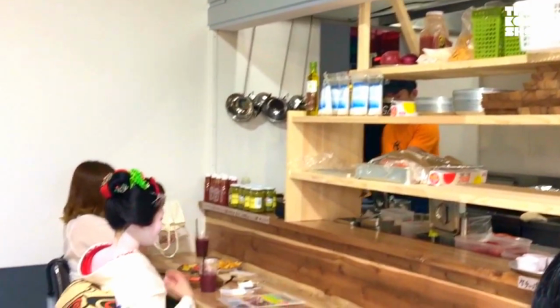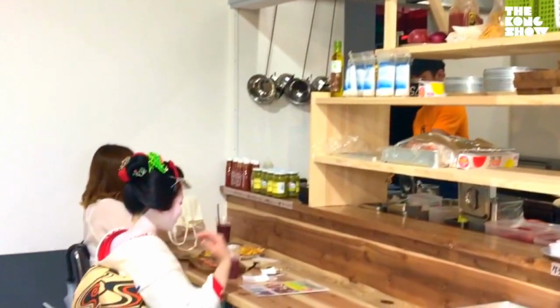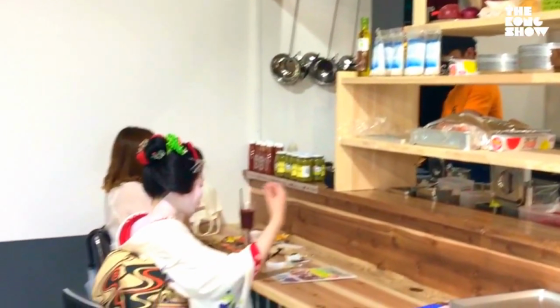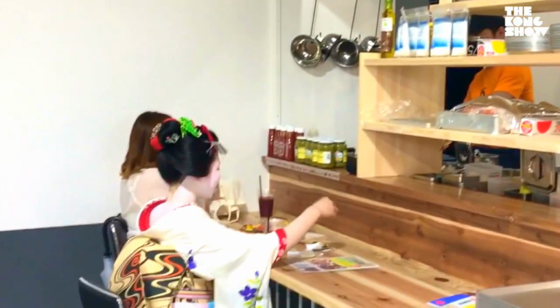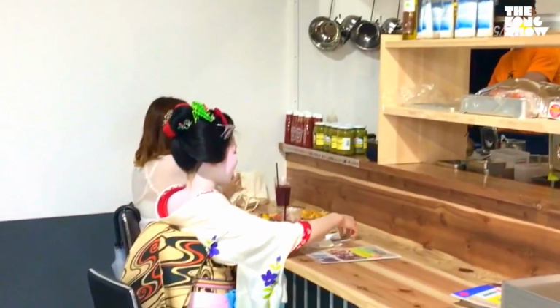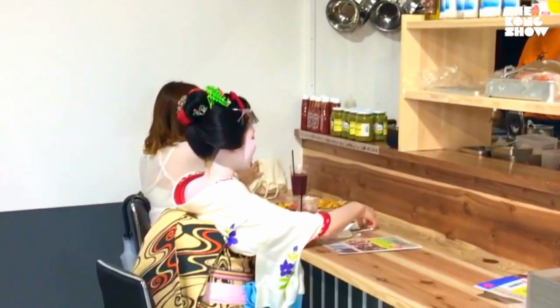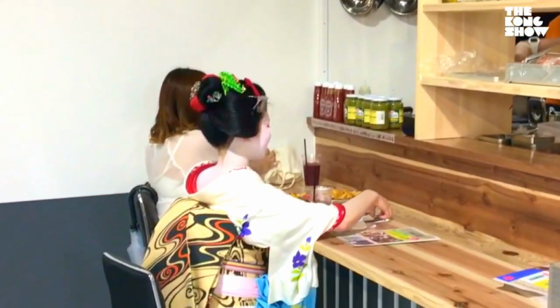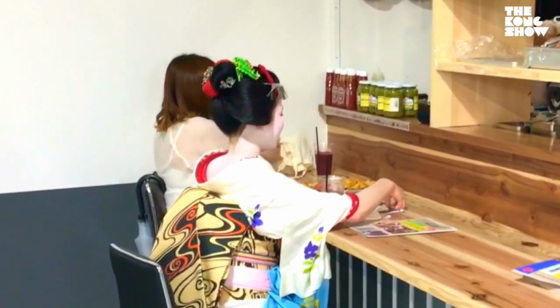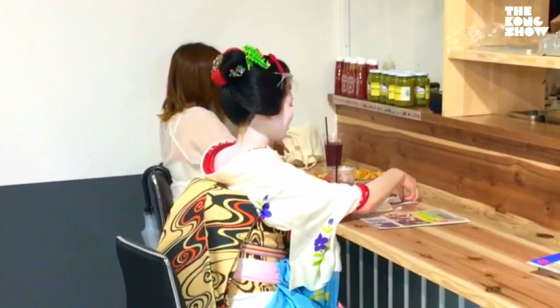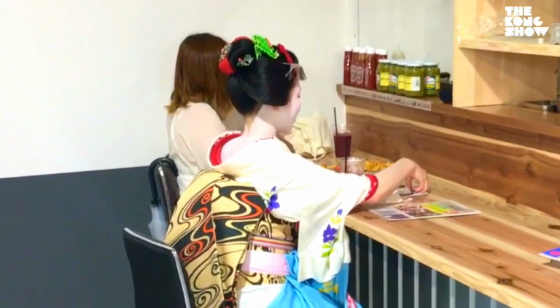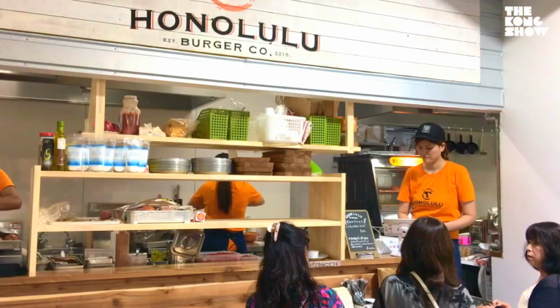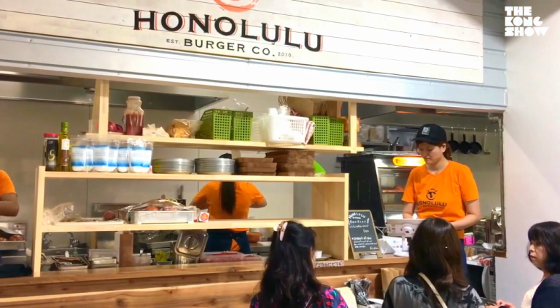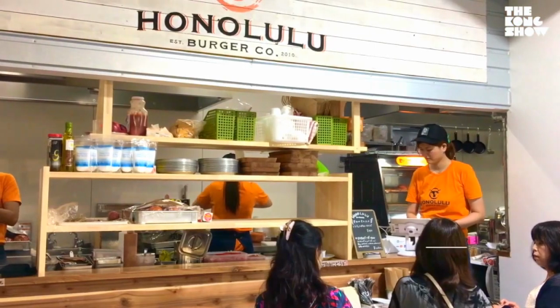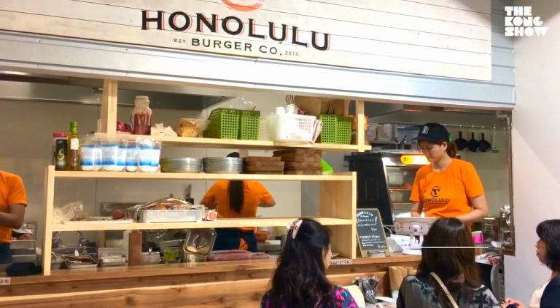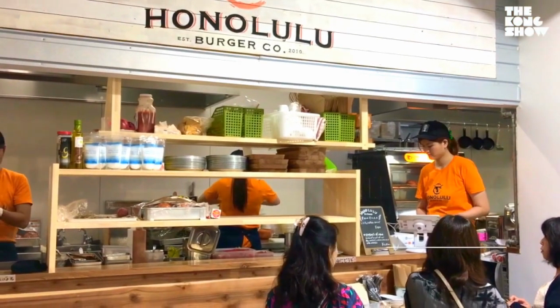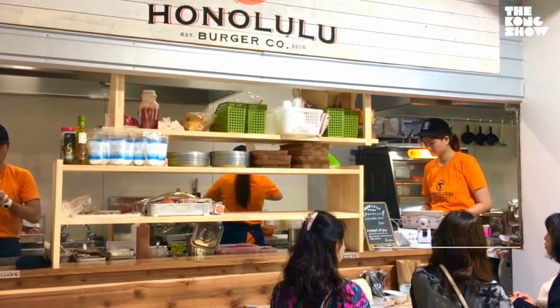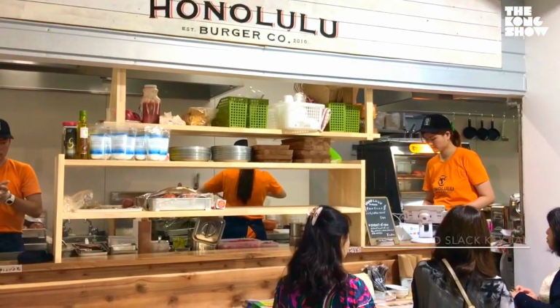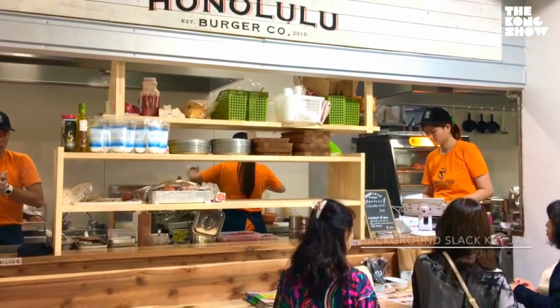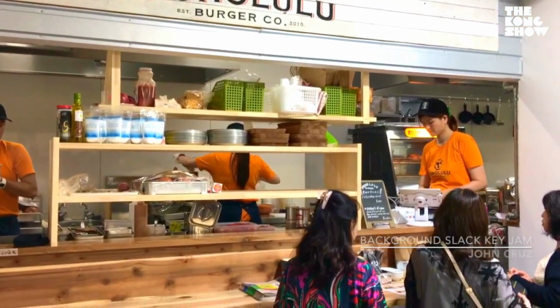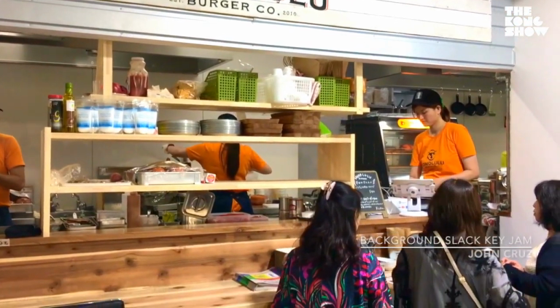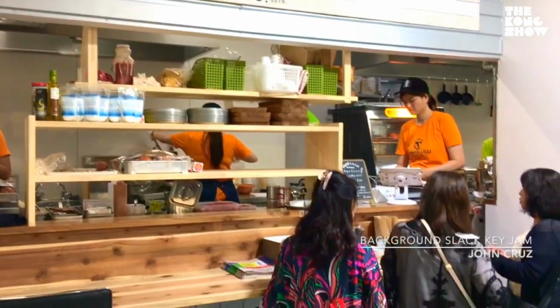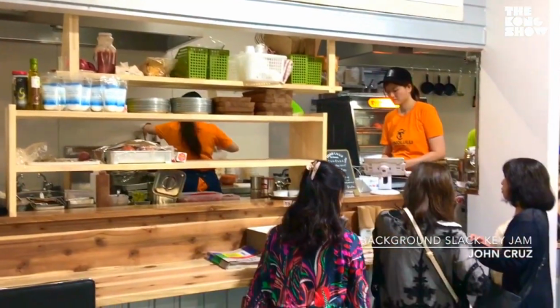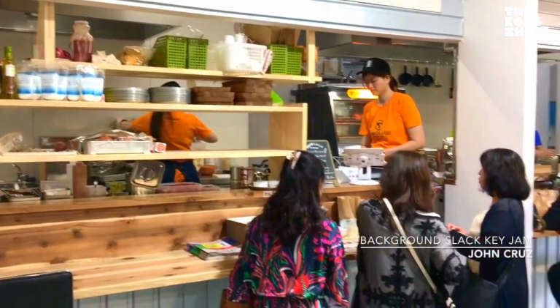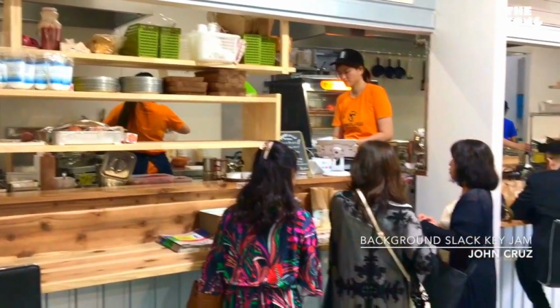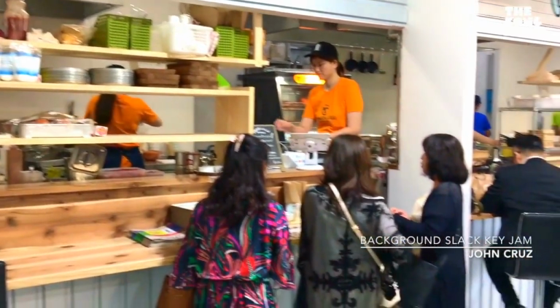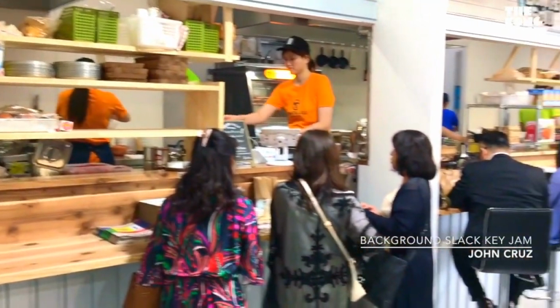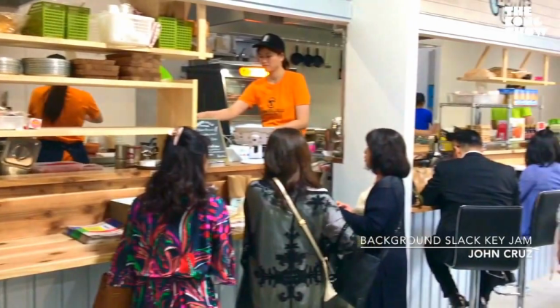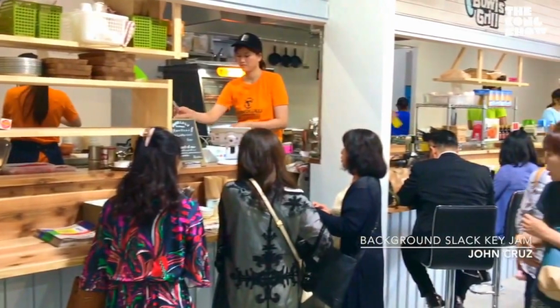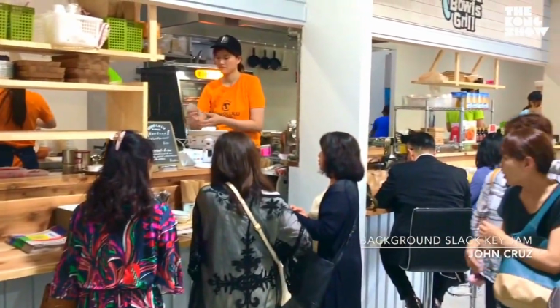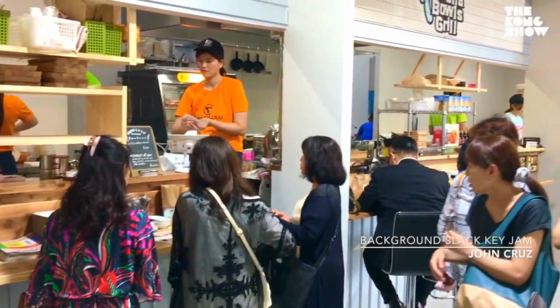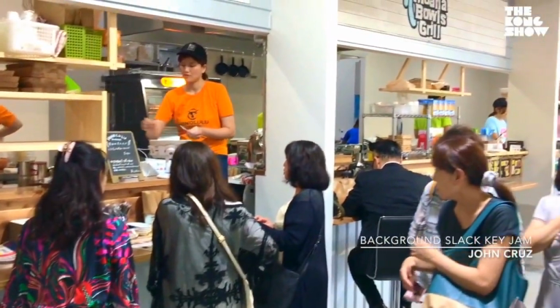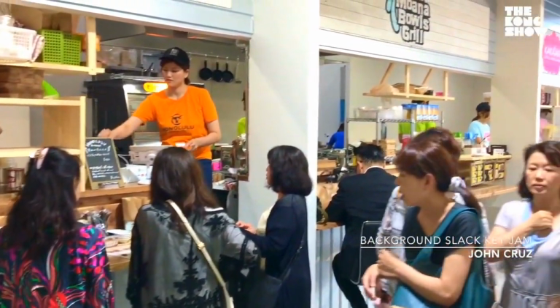Honolulu. Oh, and look at this — a maiko geisha at the burger bar. That's something you don't see every day.